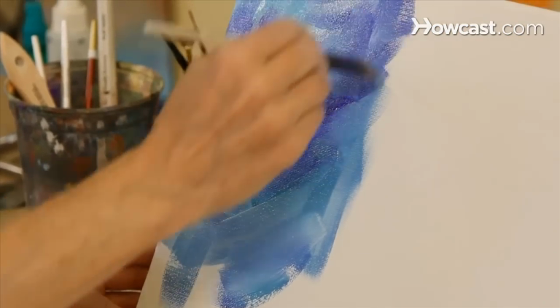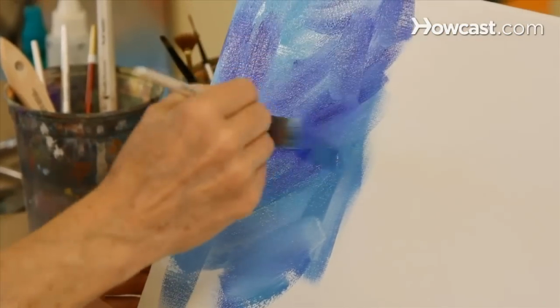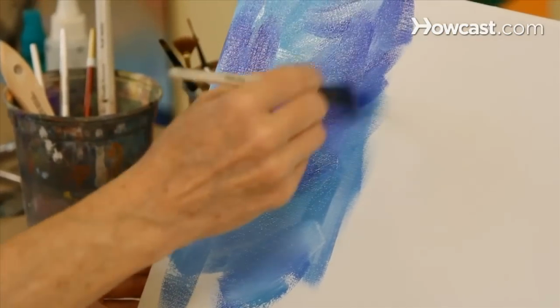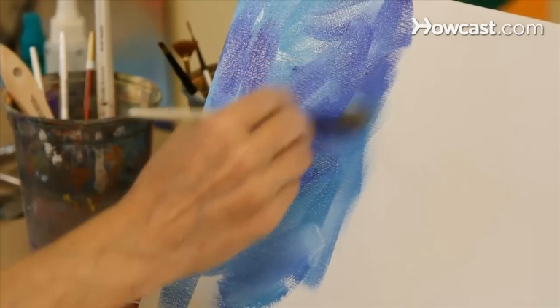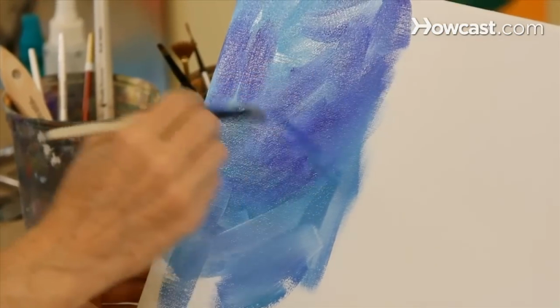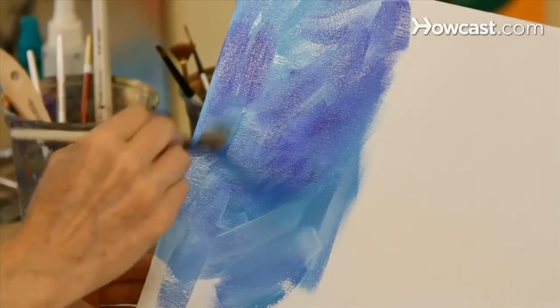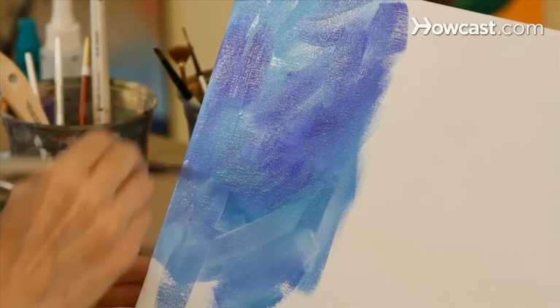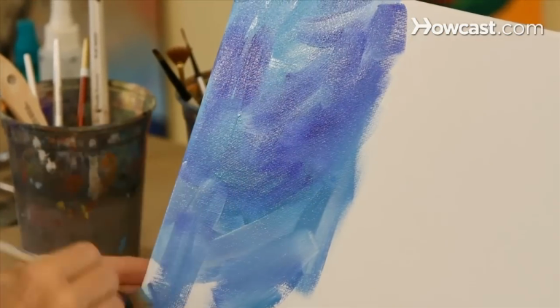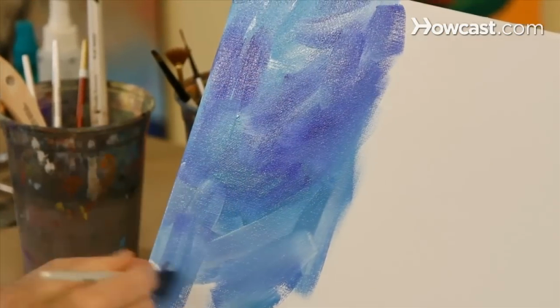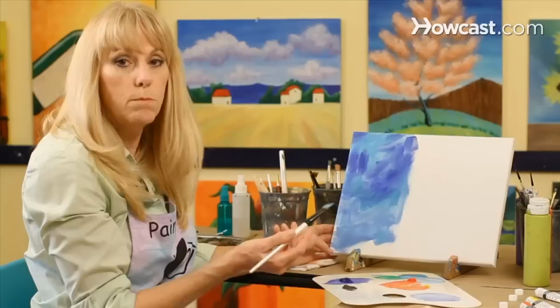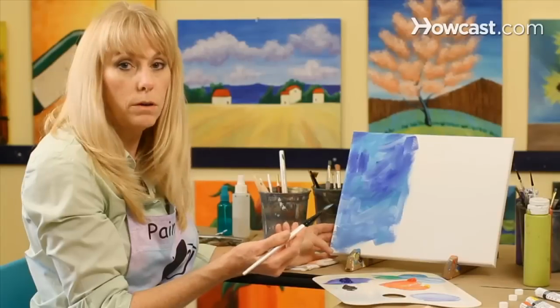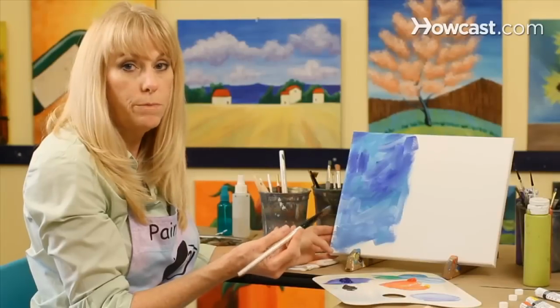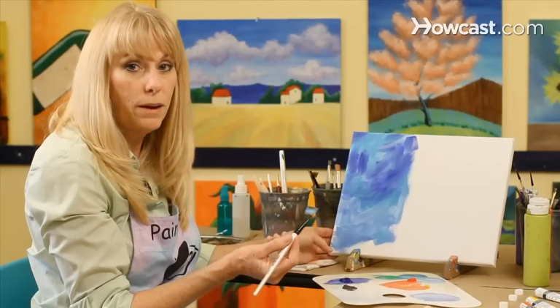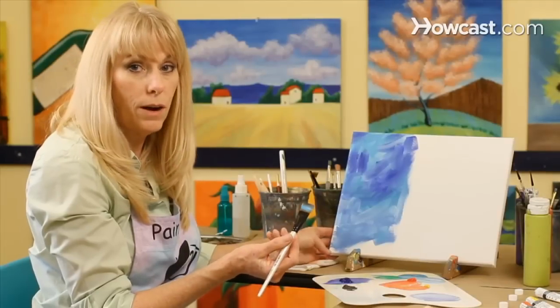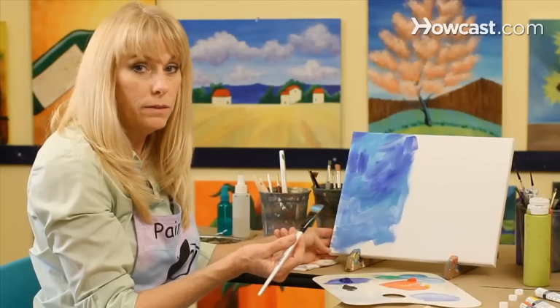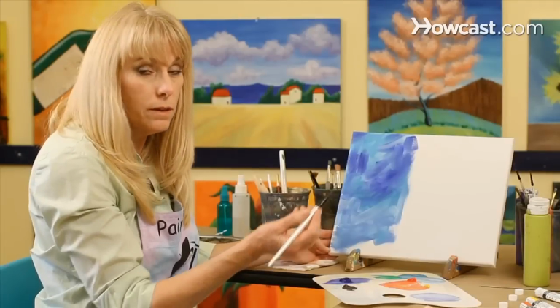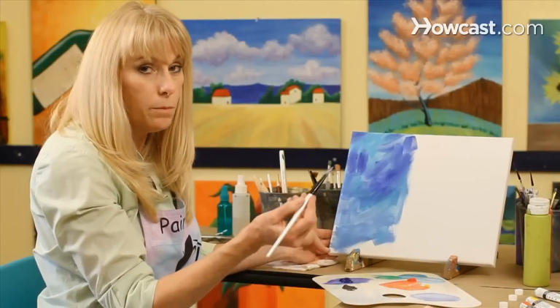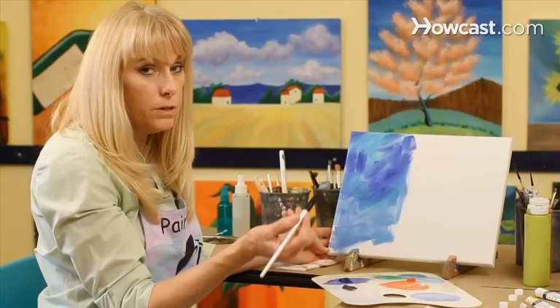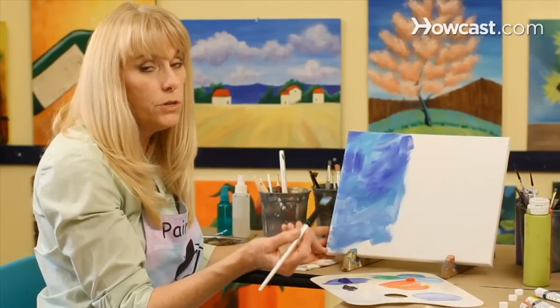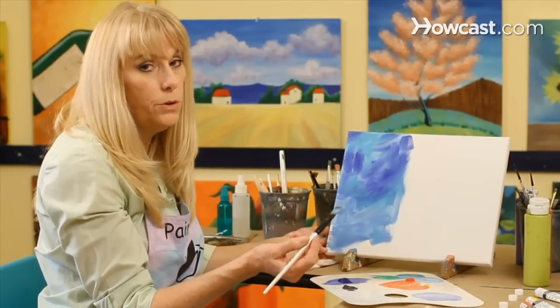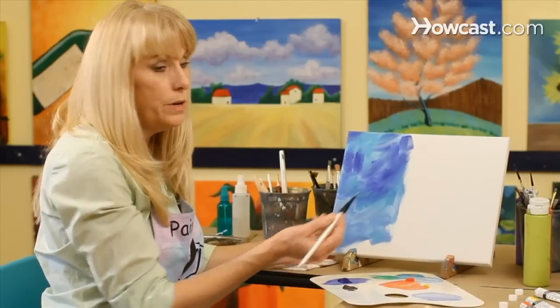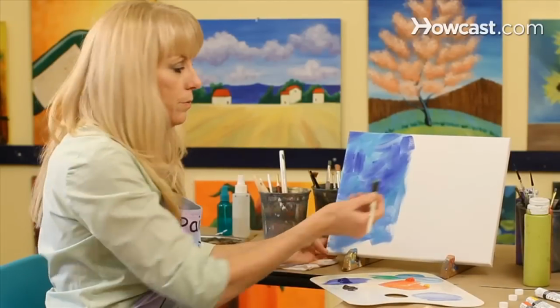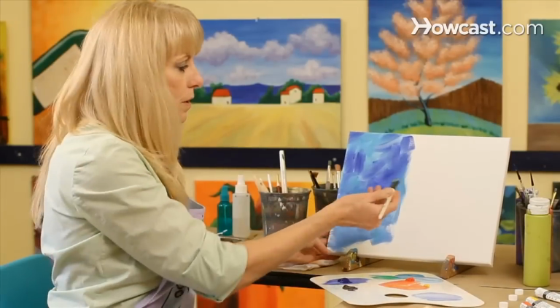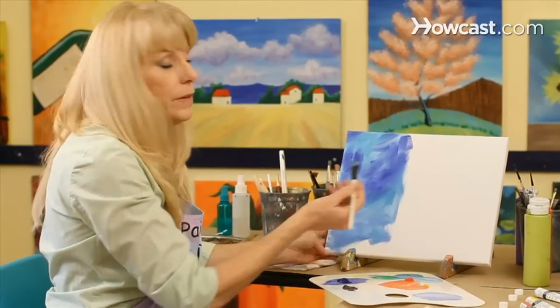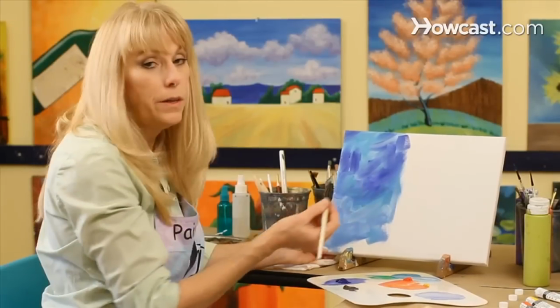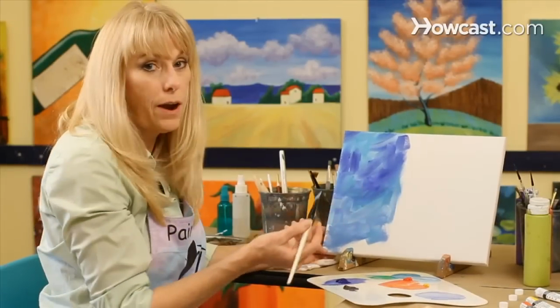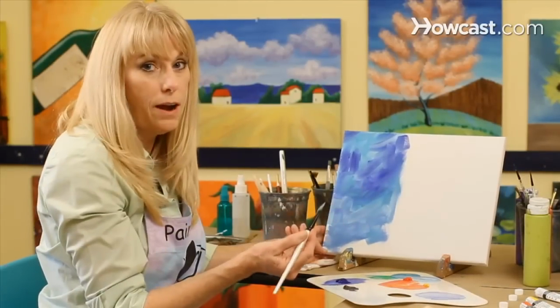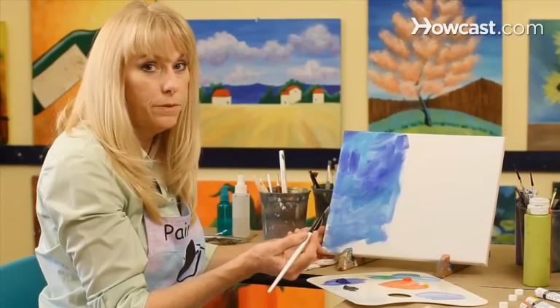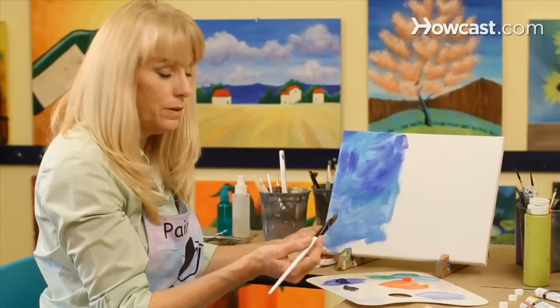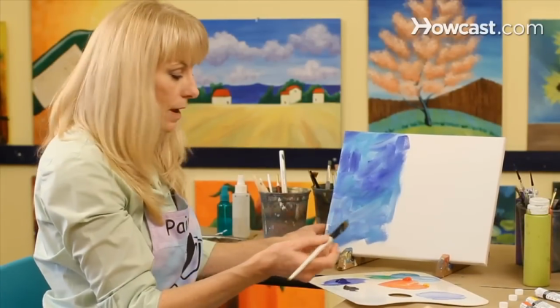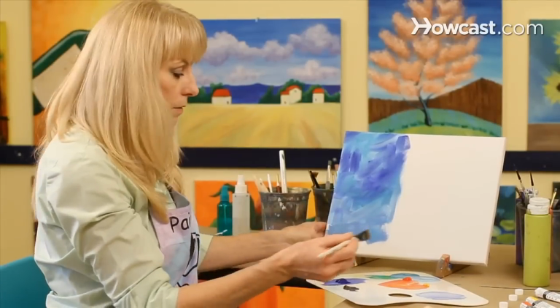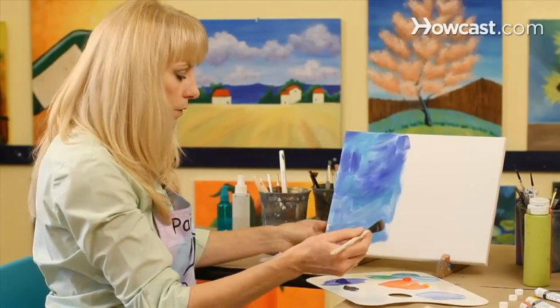Now, that's one technique for a mottled background. I'm going to show you another one on the other half of the canvas.